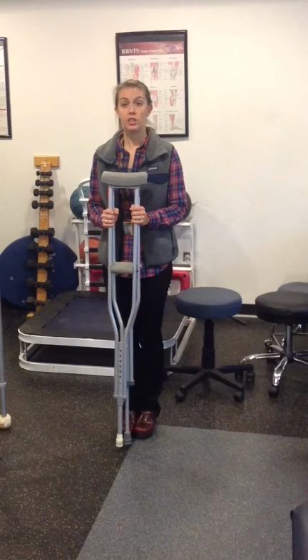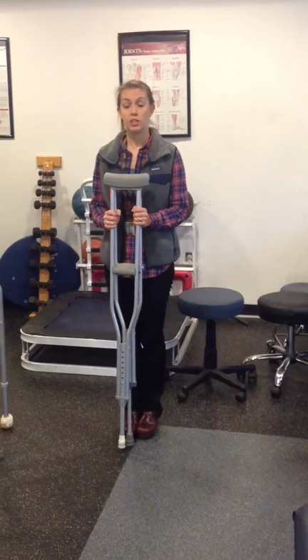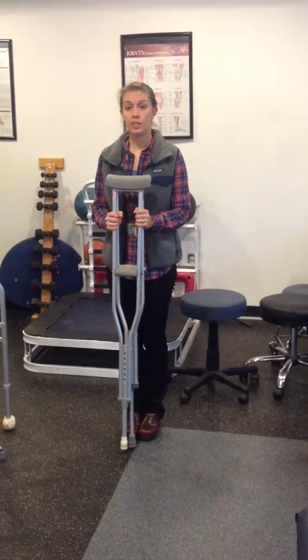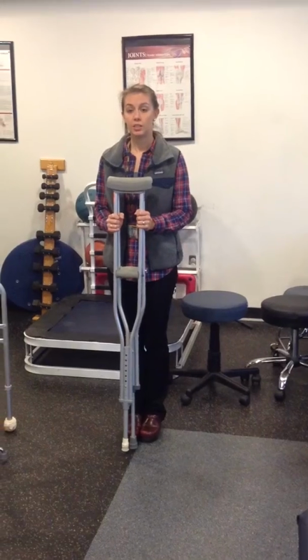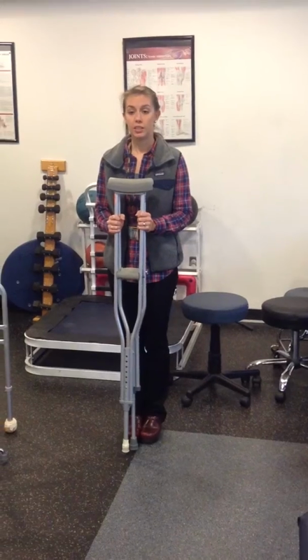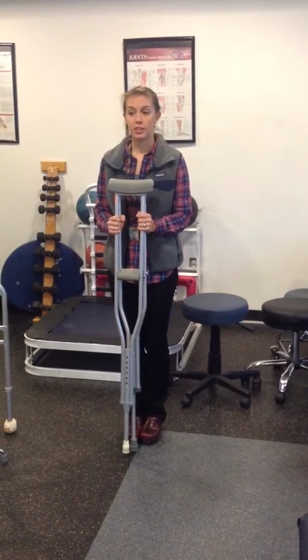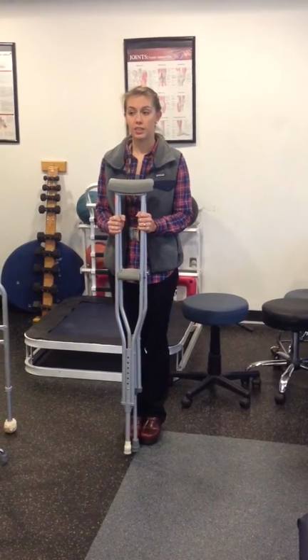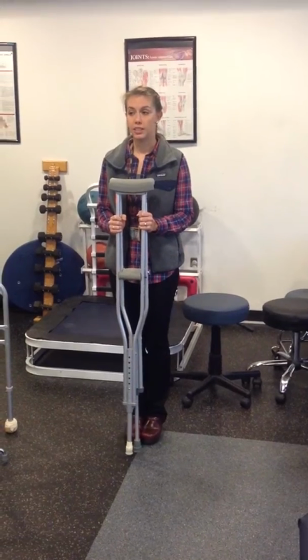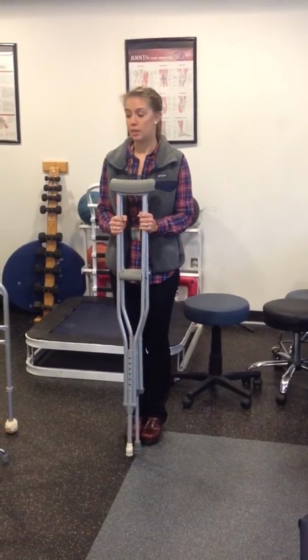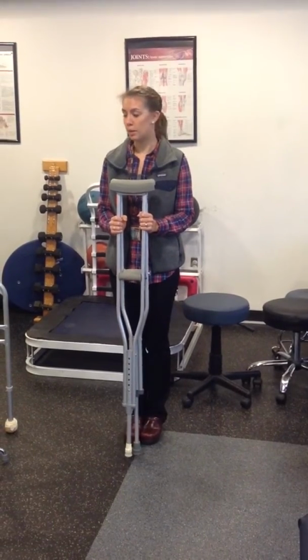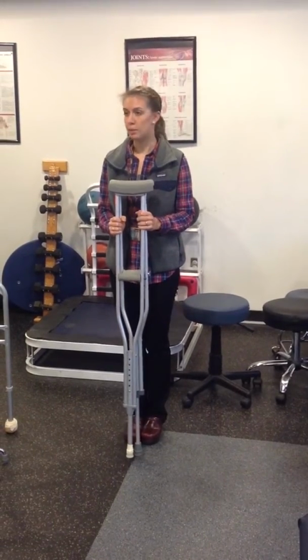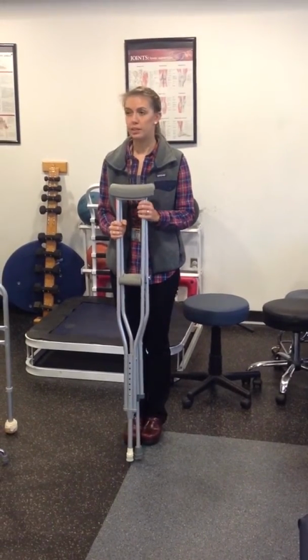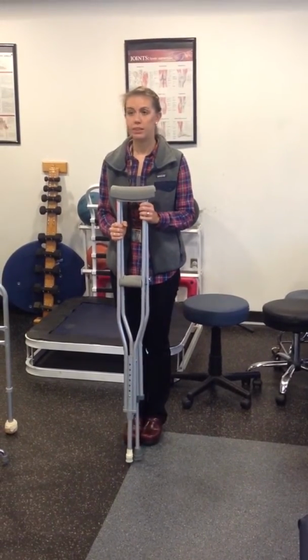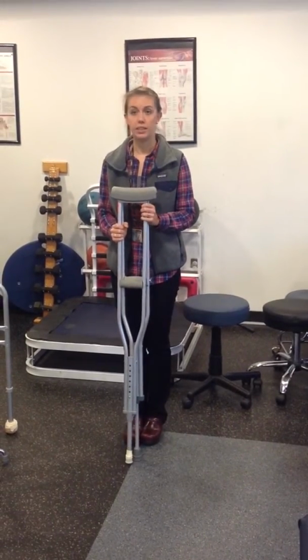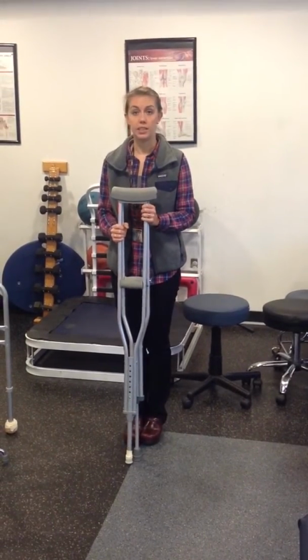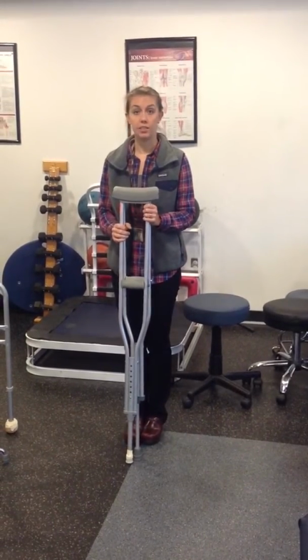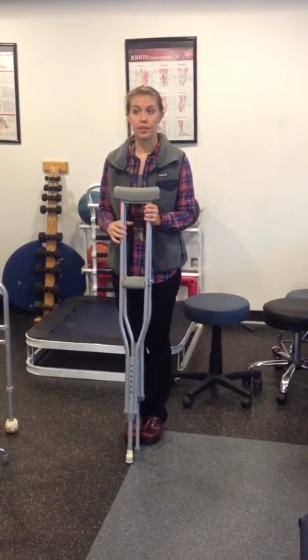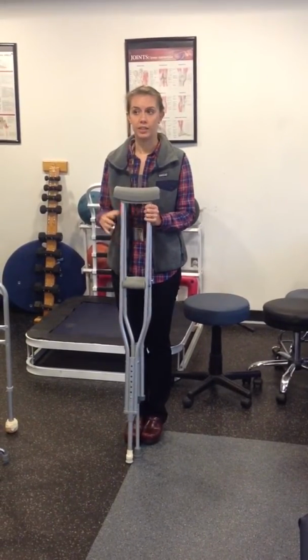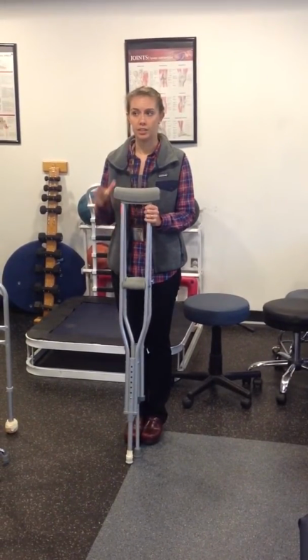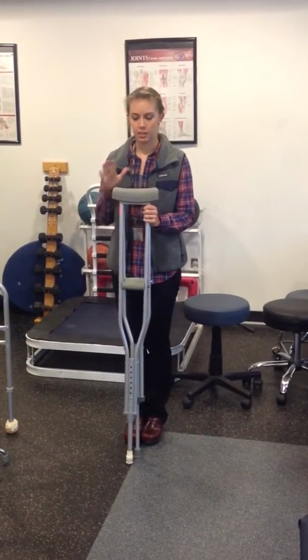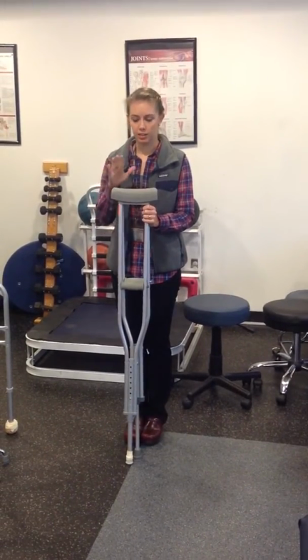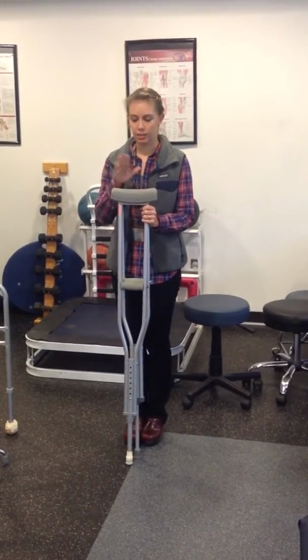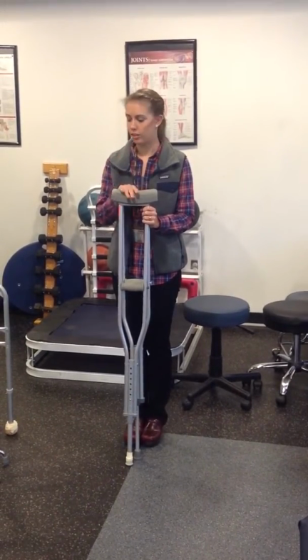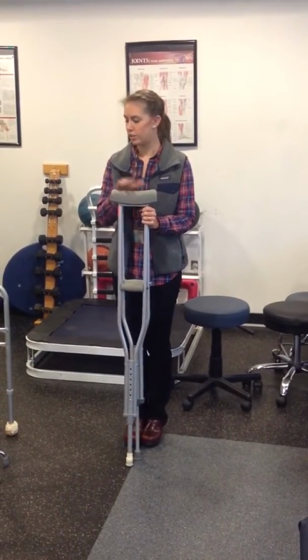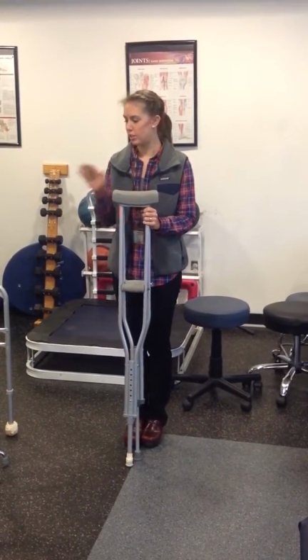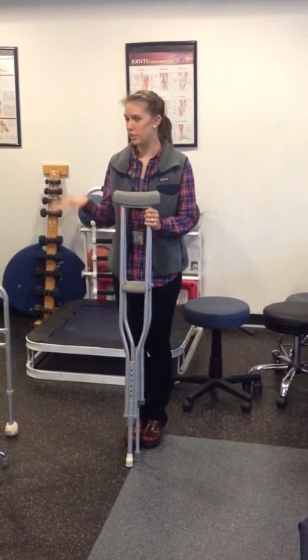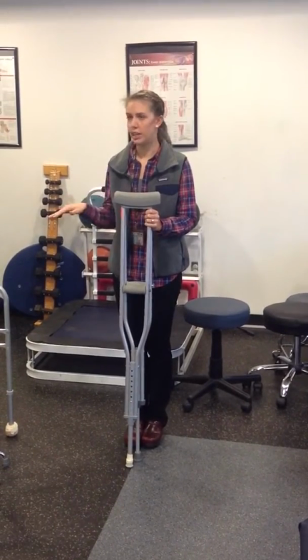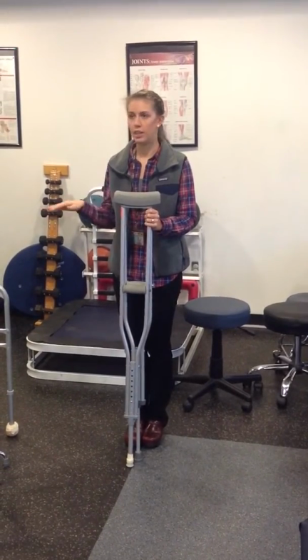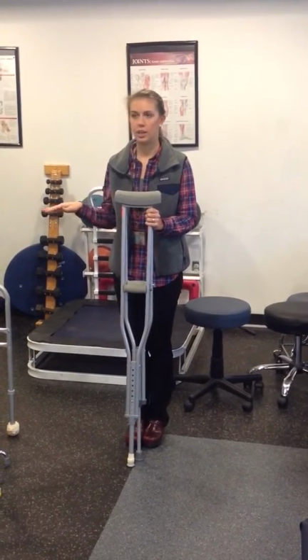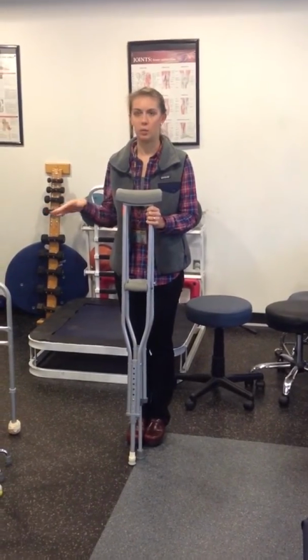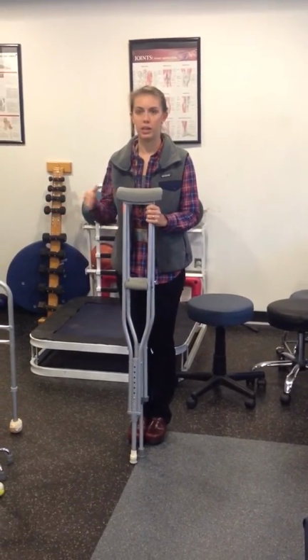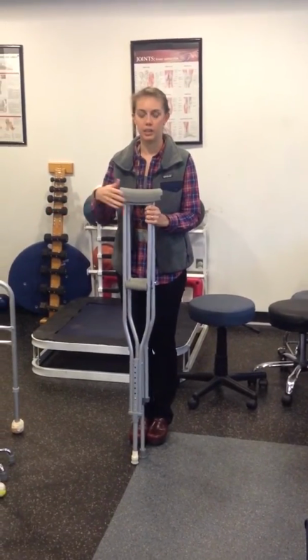This video is going to discuss how to properly fit assistive devices, including crutches, cane, and walker.